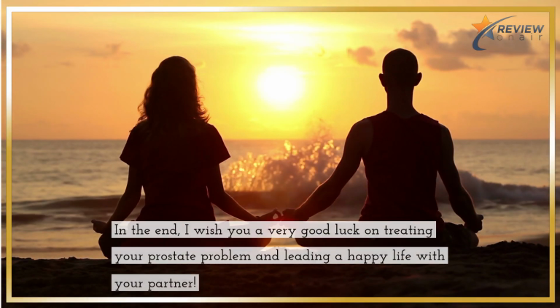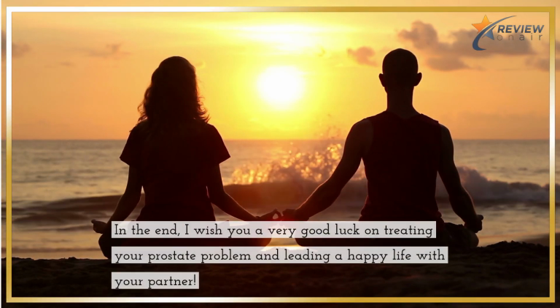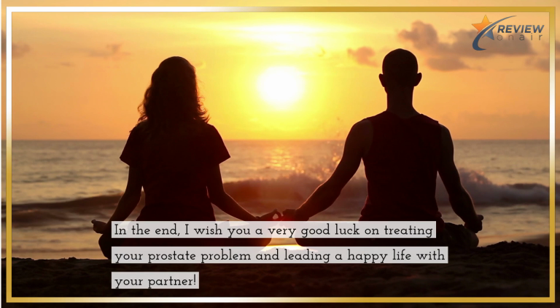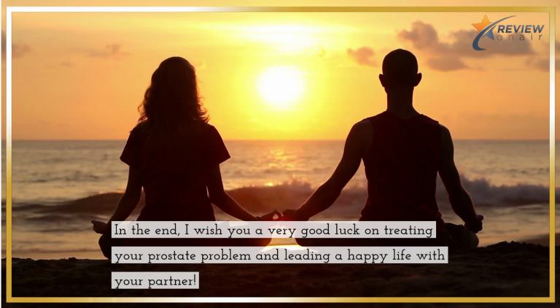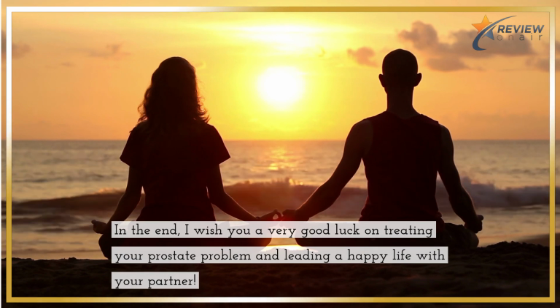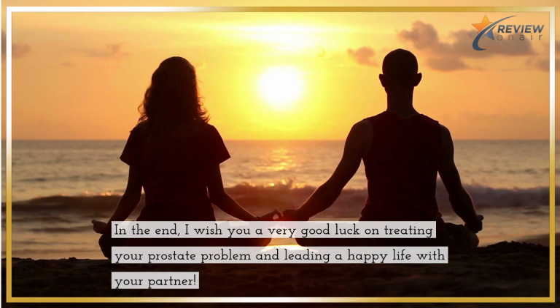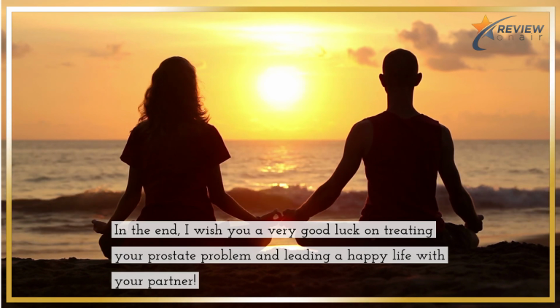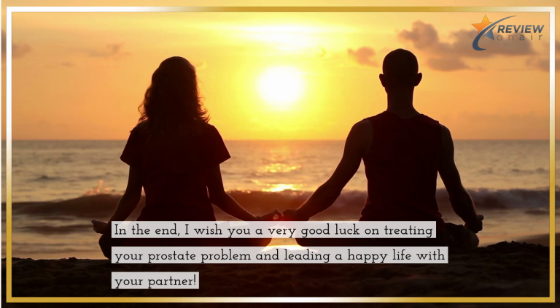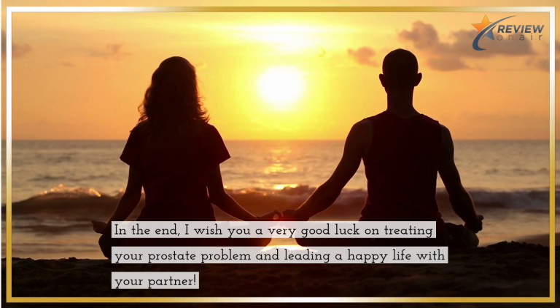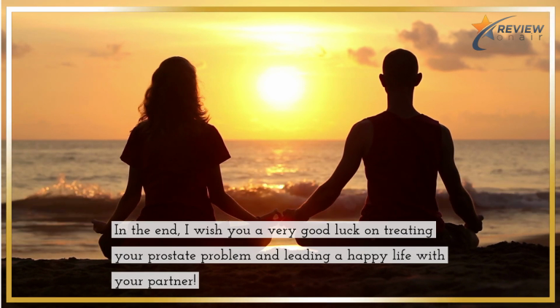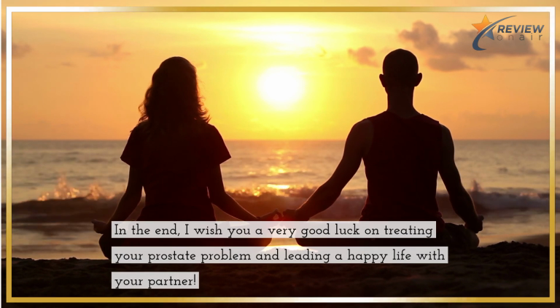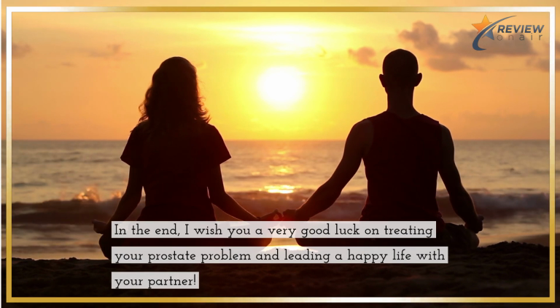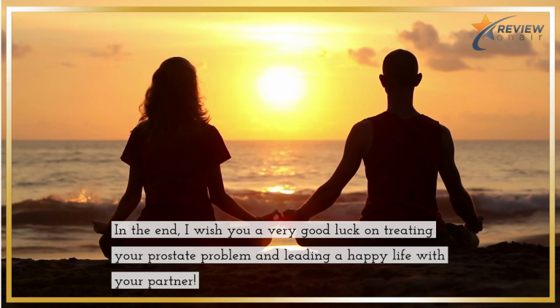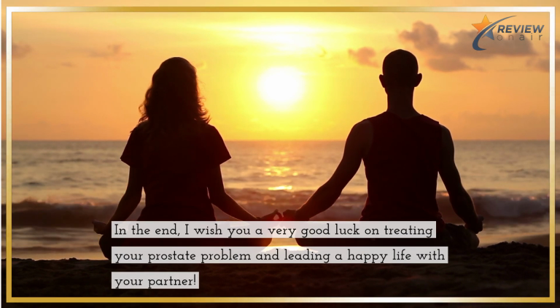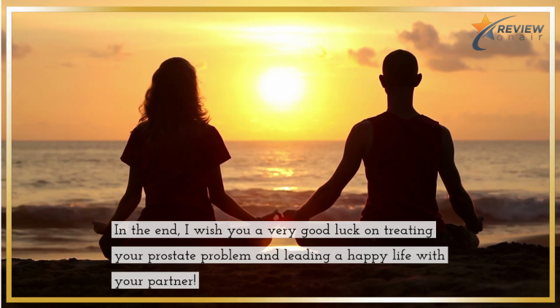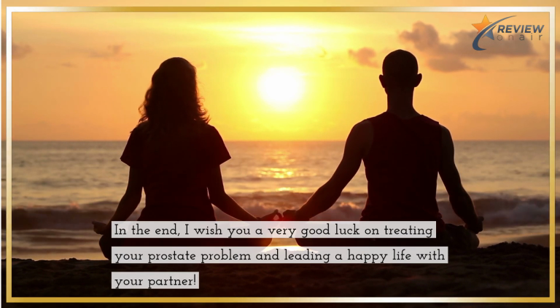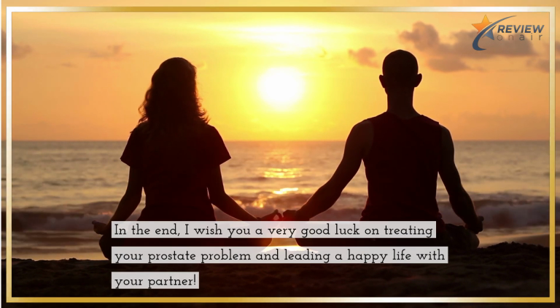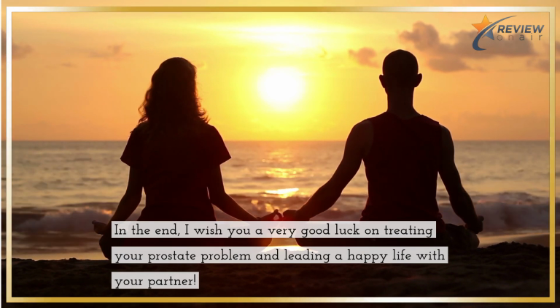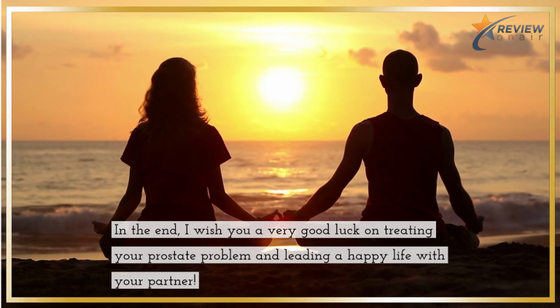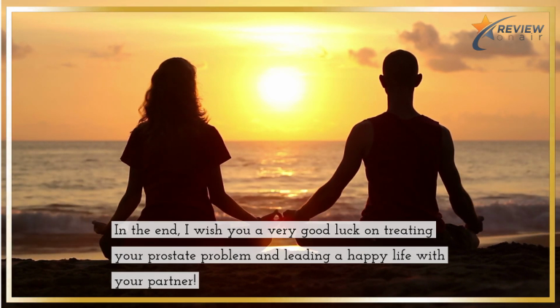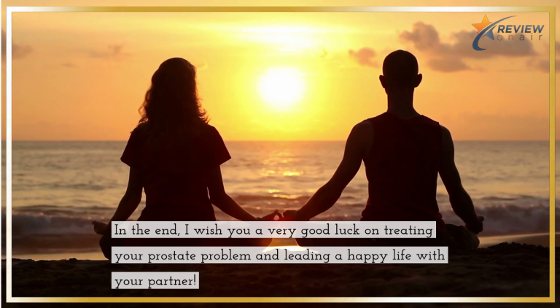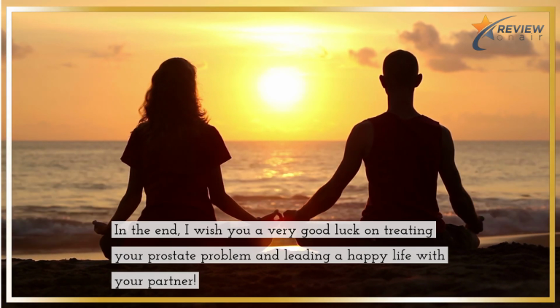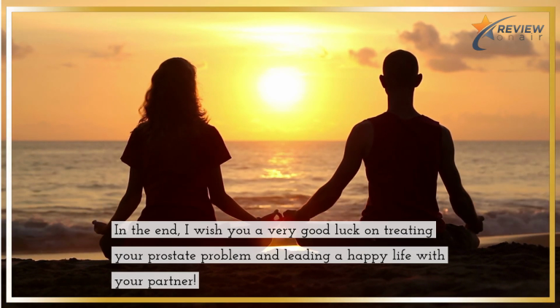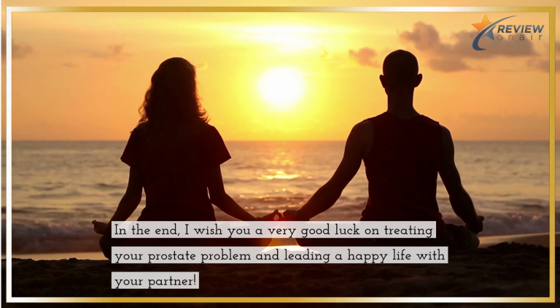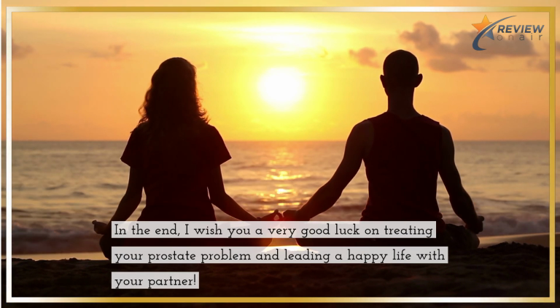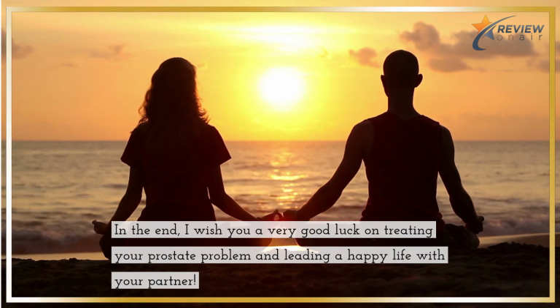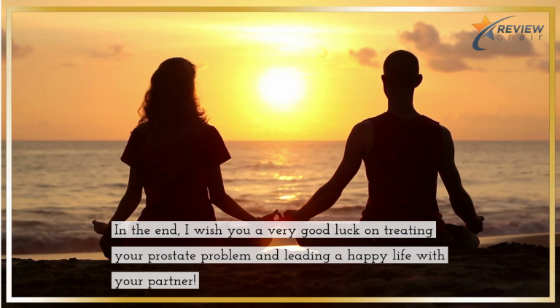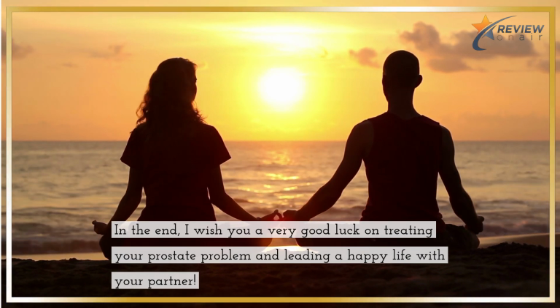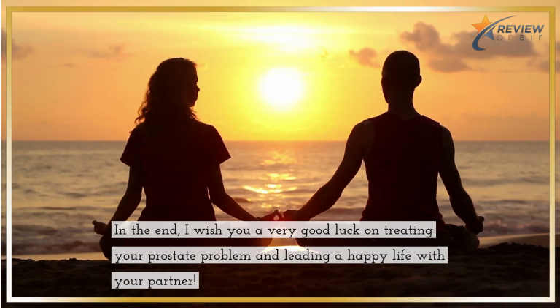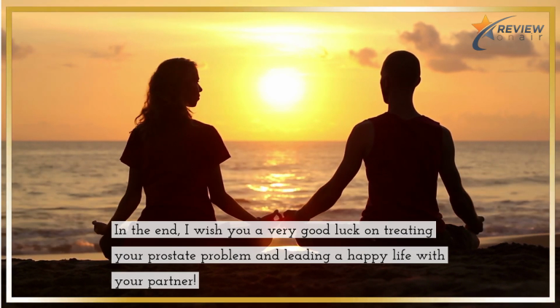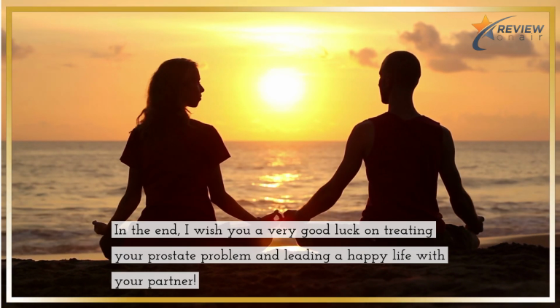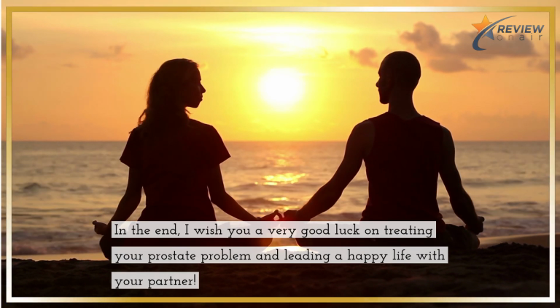In the end, I wish you very good luck on treating your prostate problem and leading a happy life with your partner.